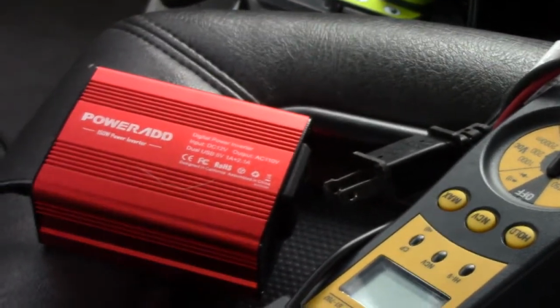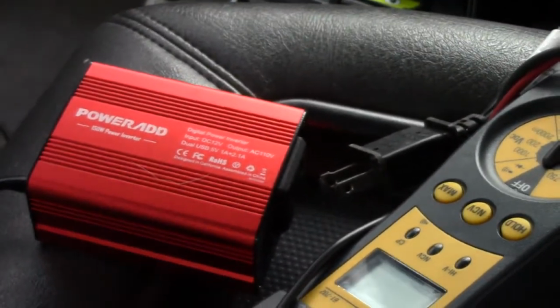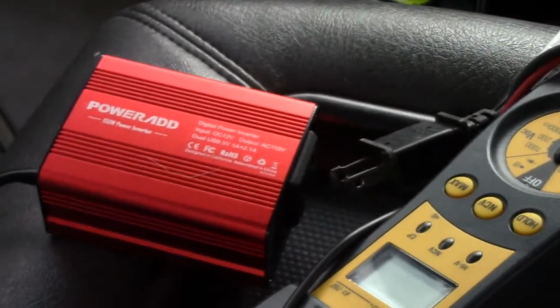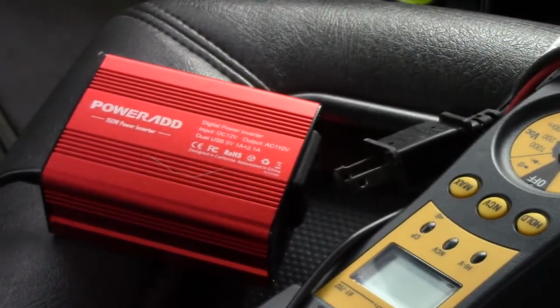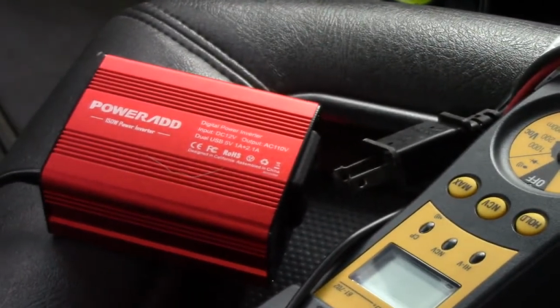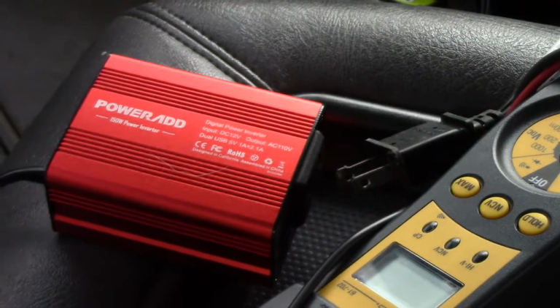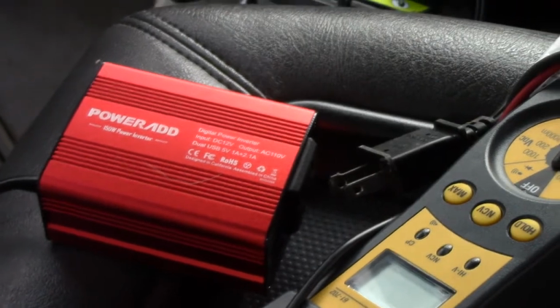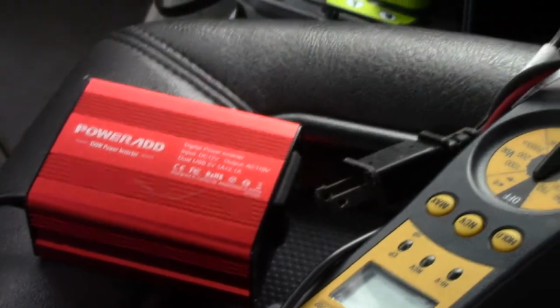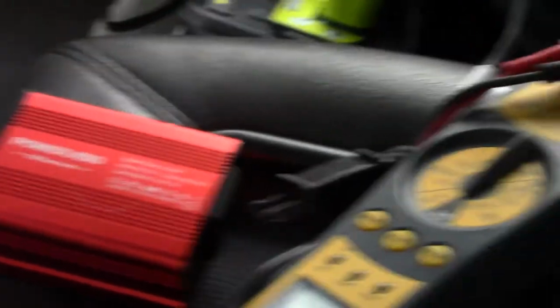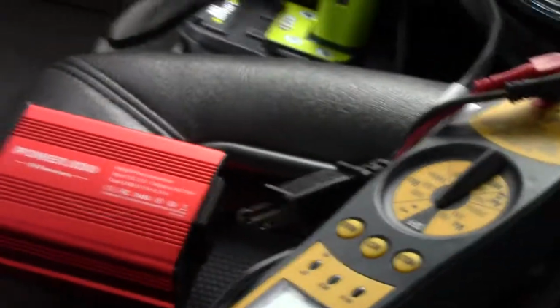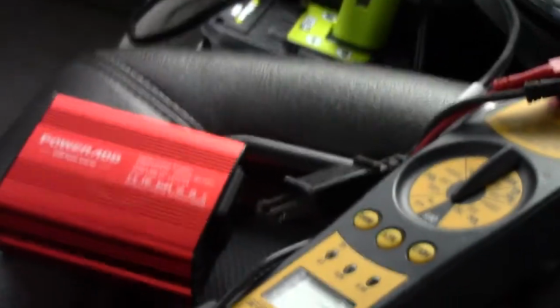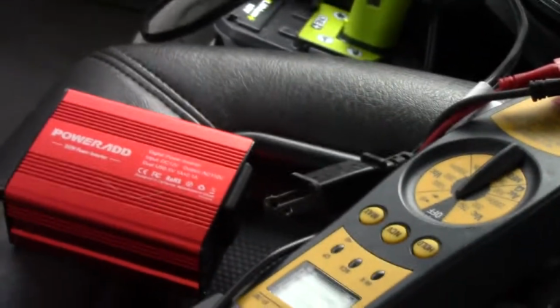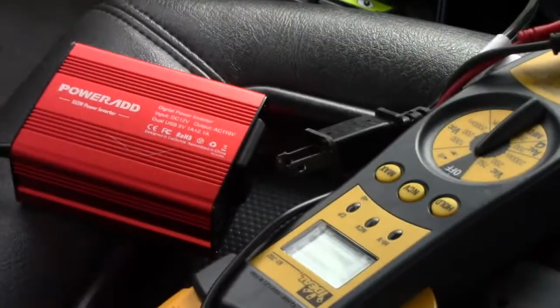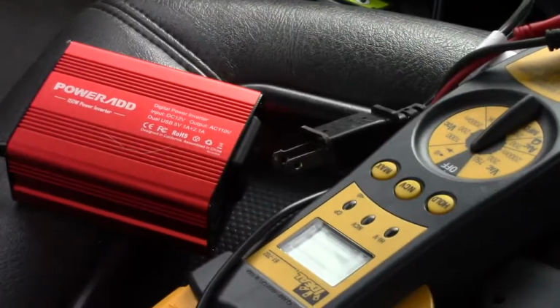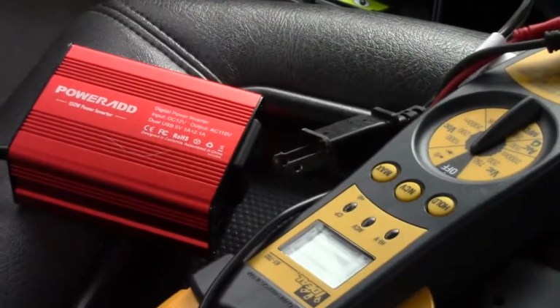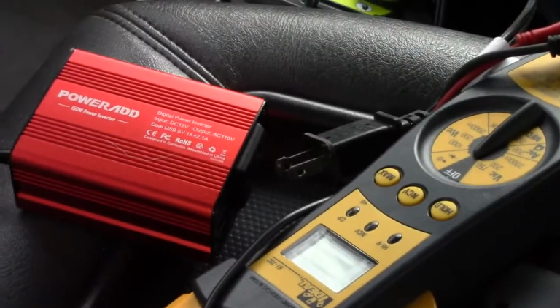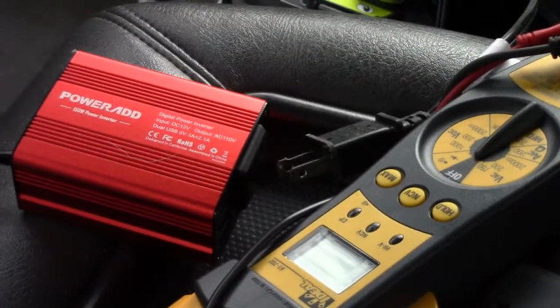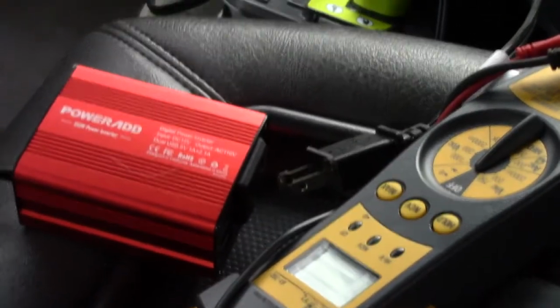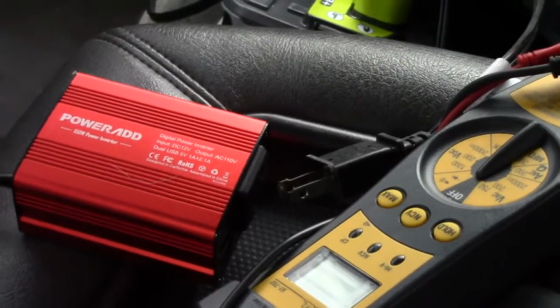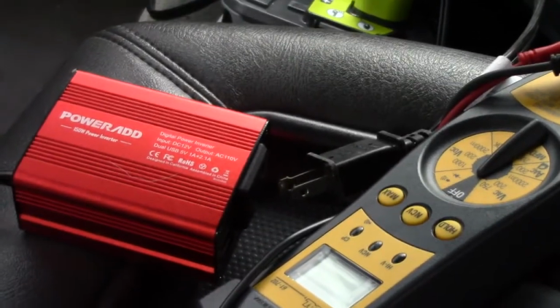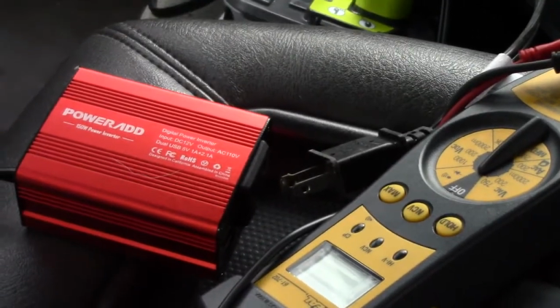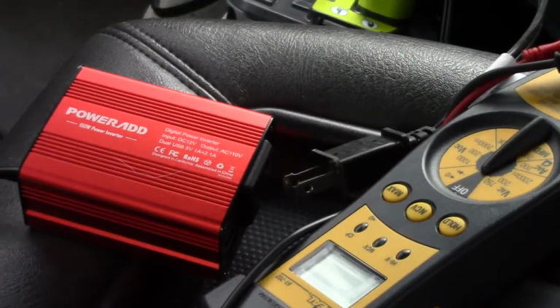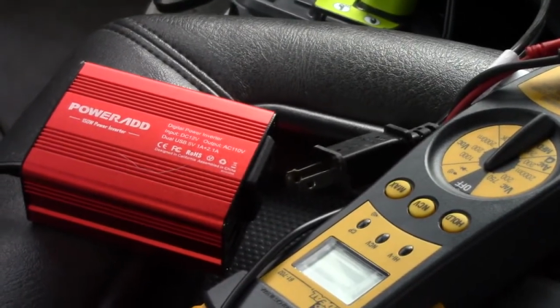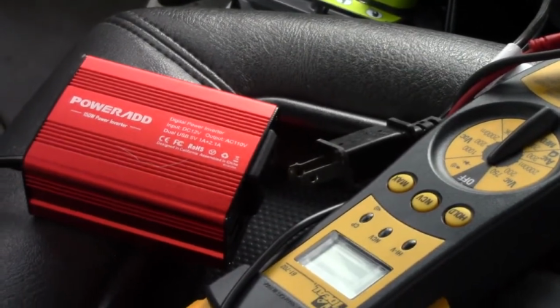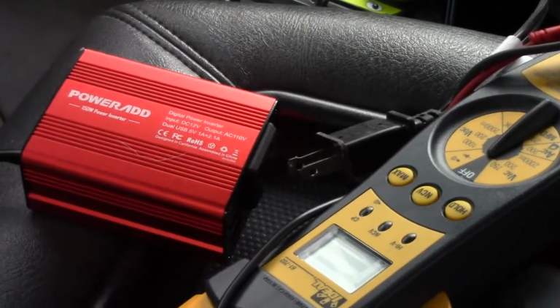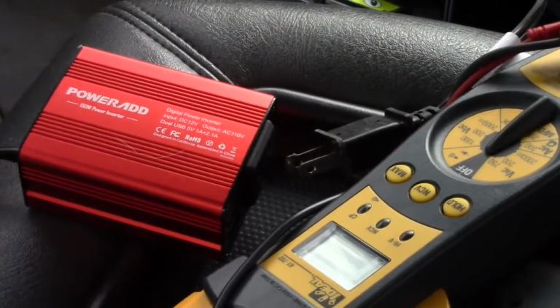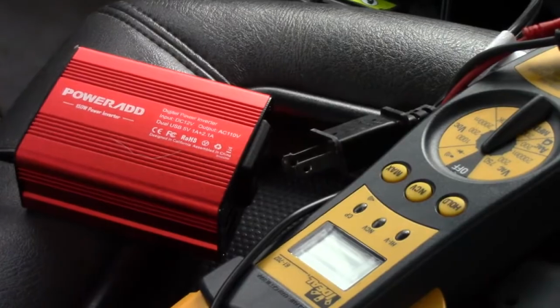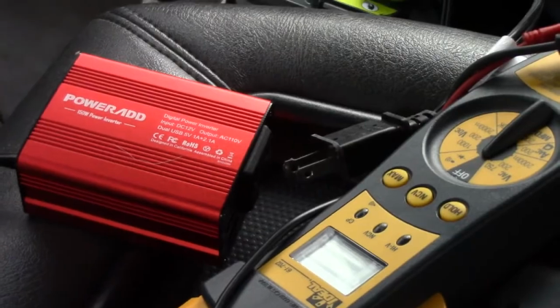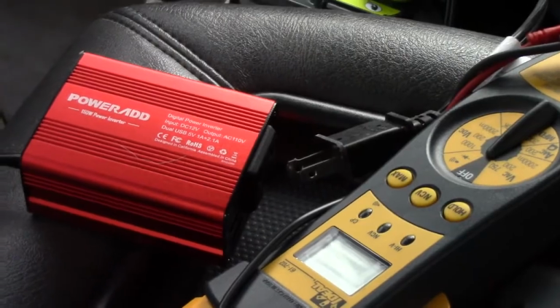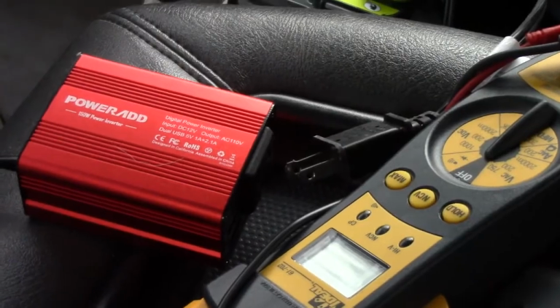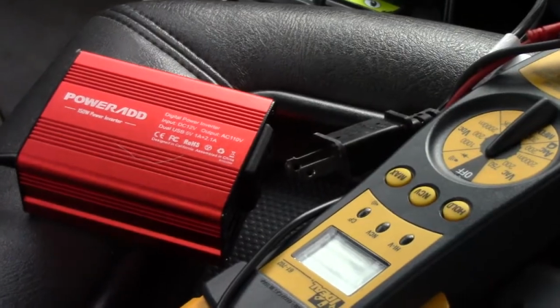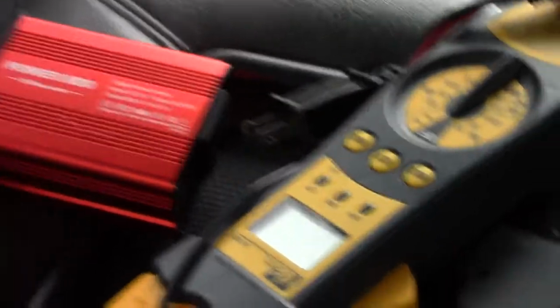I have been using it in my truck here exclusively. I had another inverter I was running but I switched over to this one and so far I really like it.